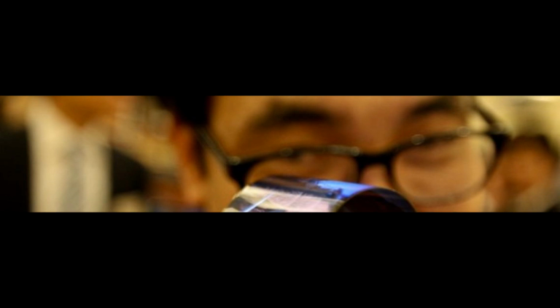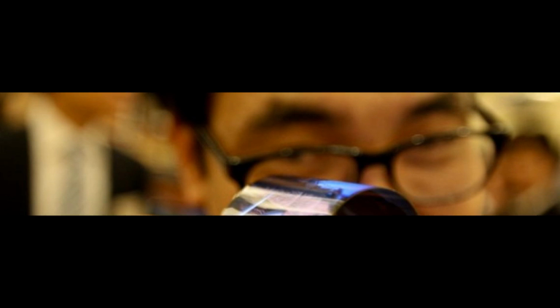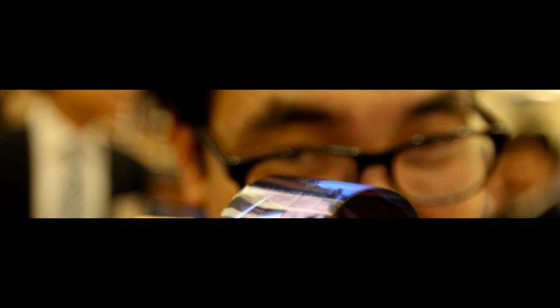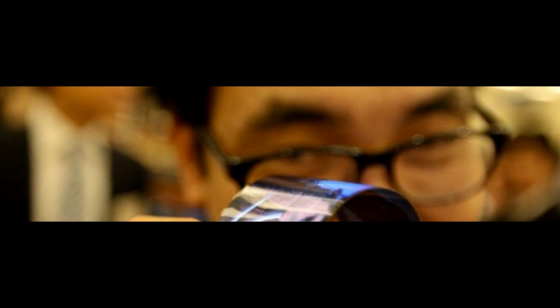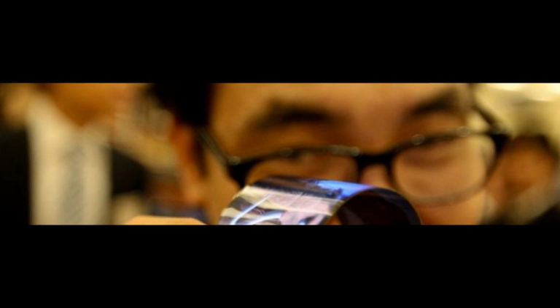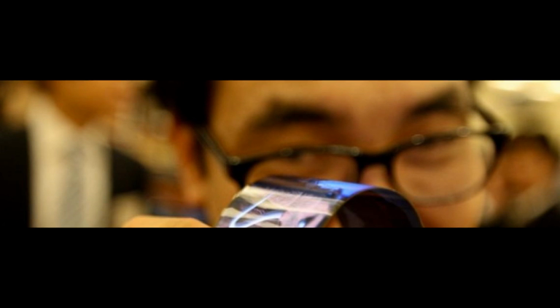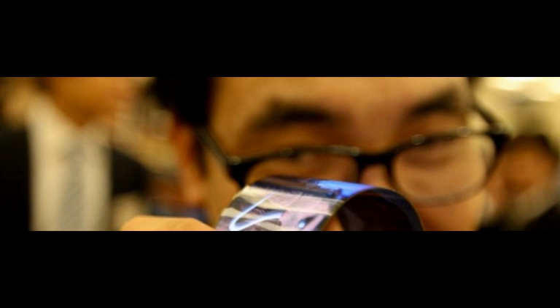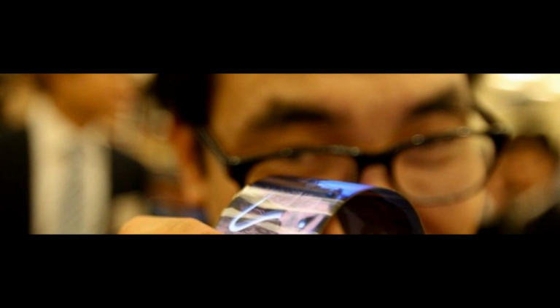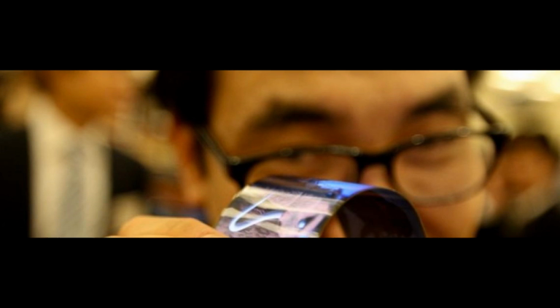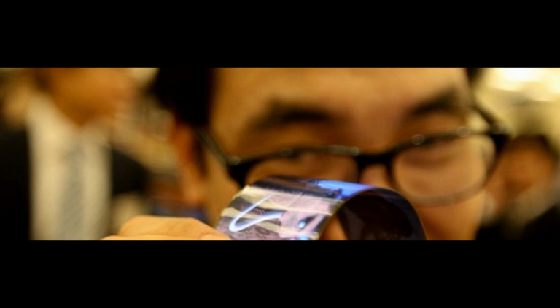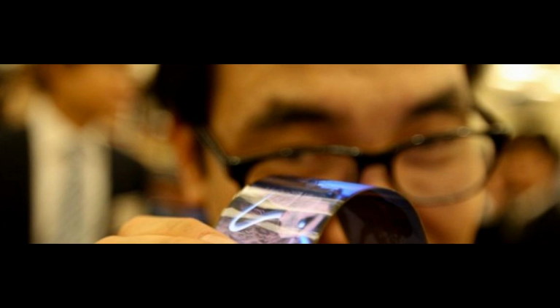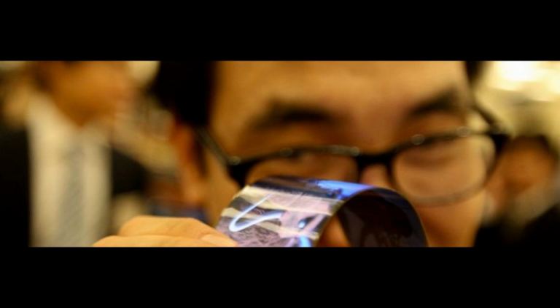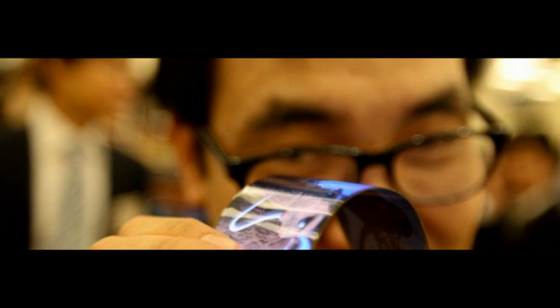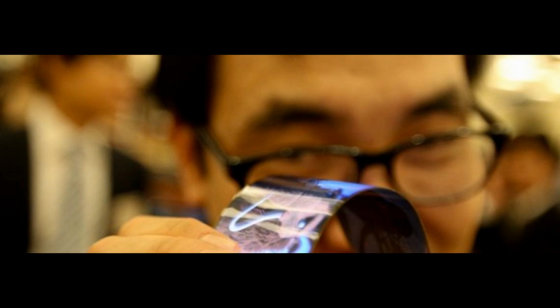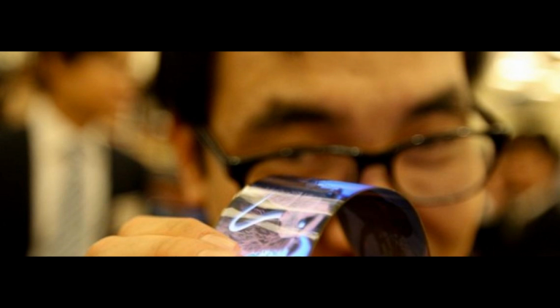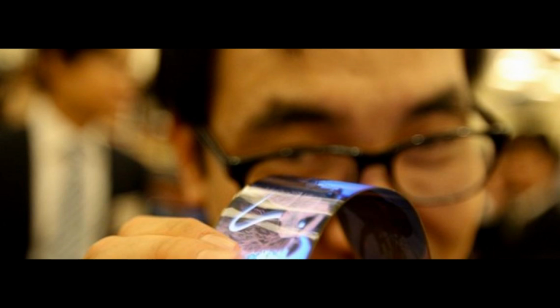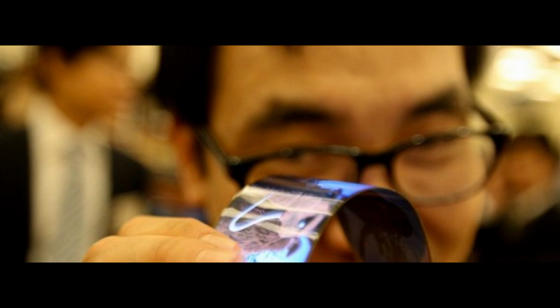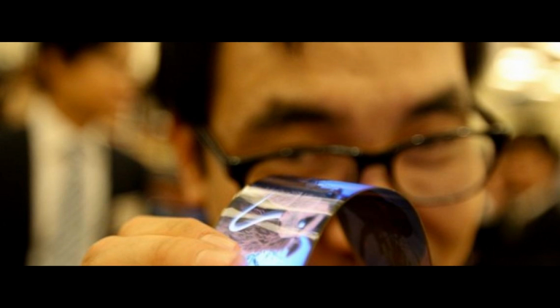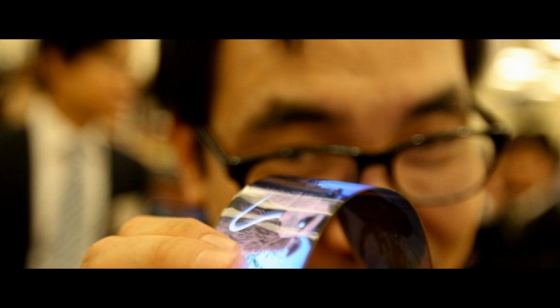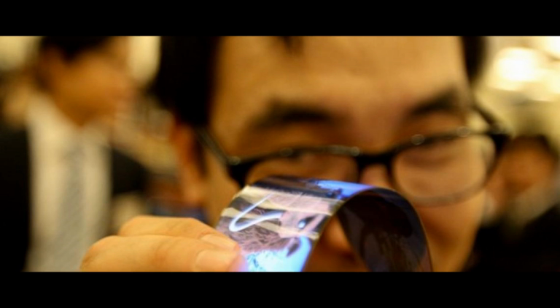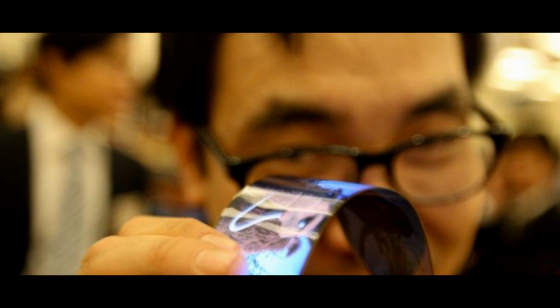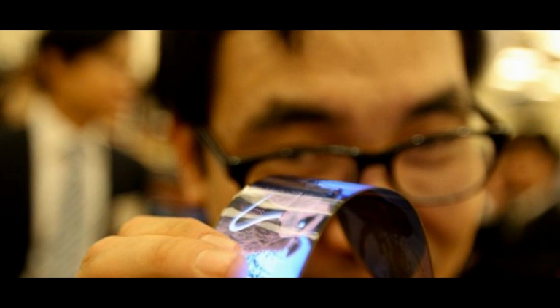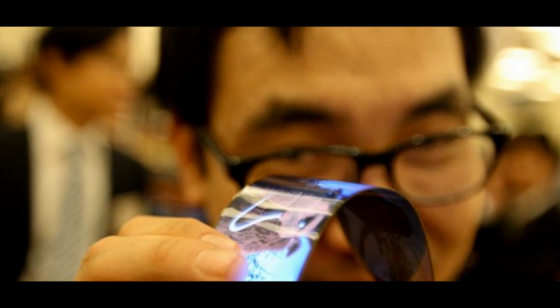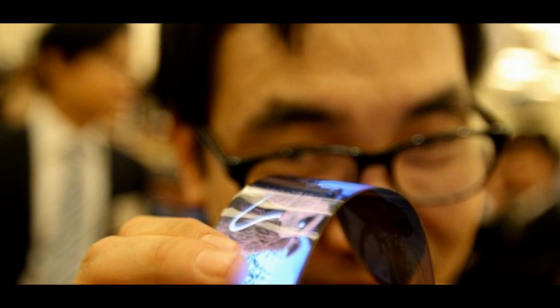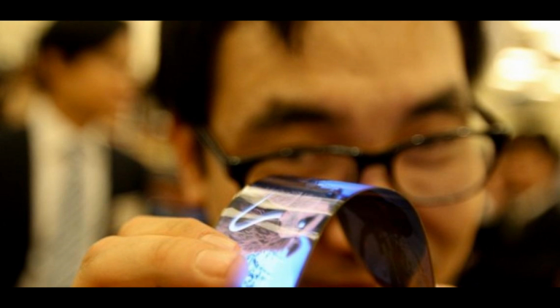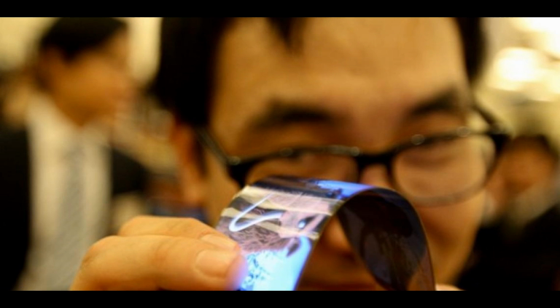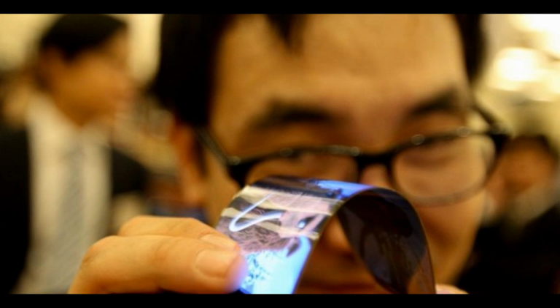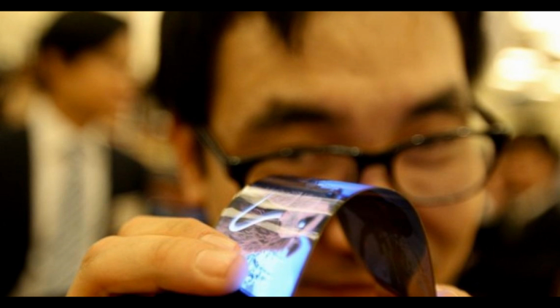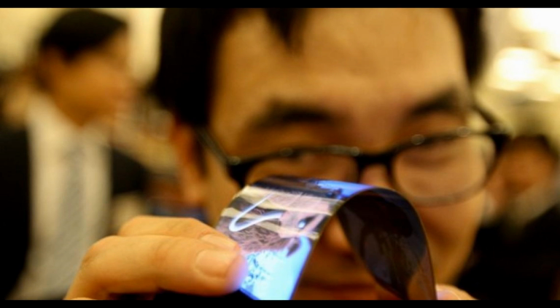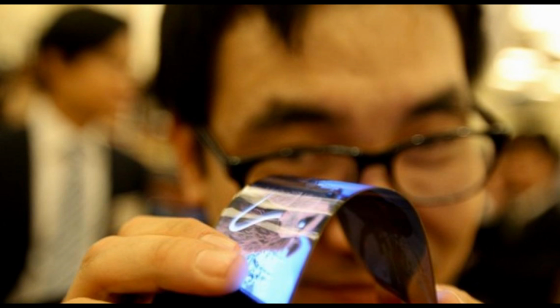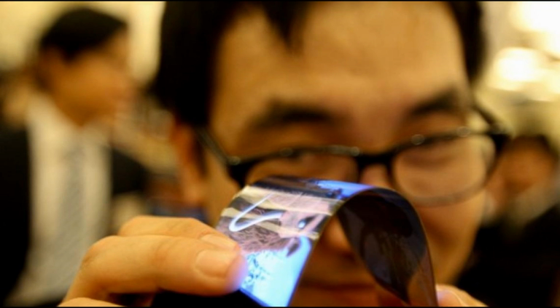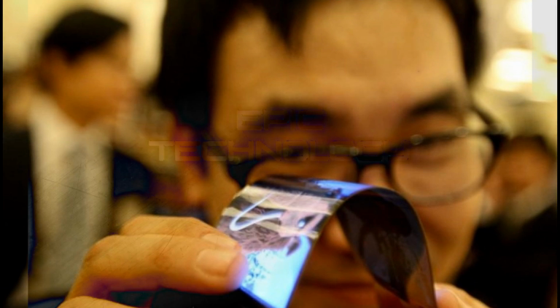So who do you think will create the best flexible phone? Leave a comment below with your opinion.